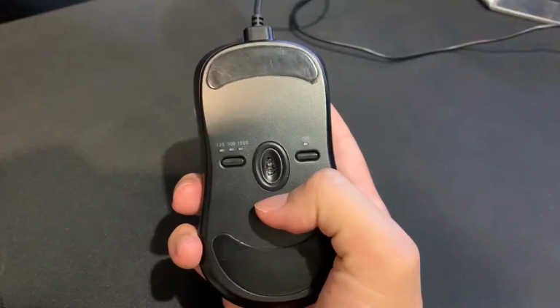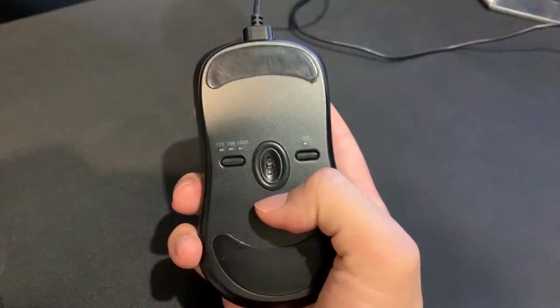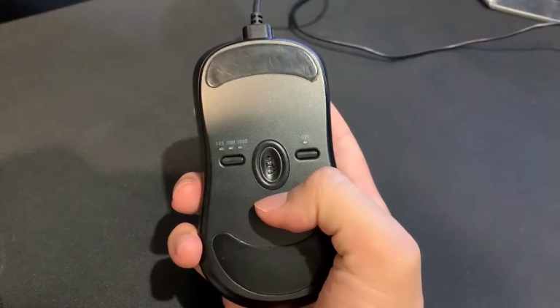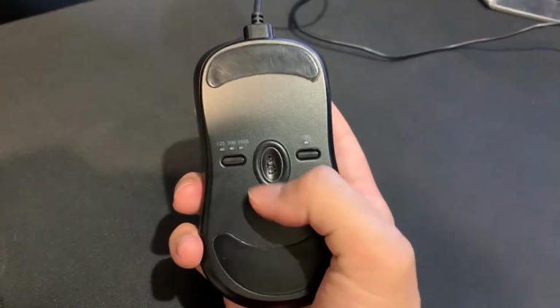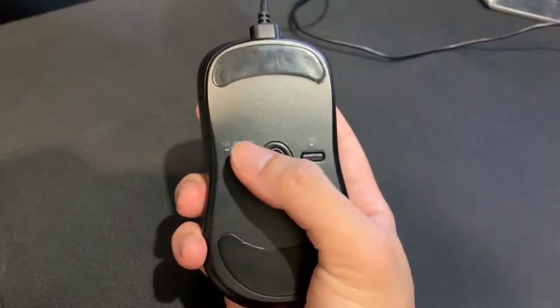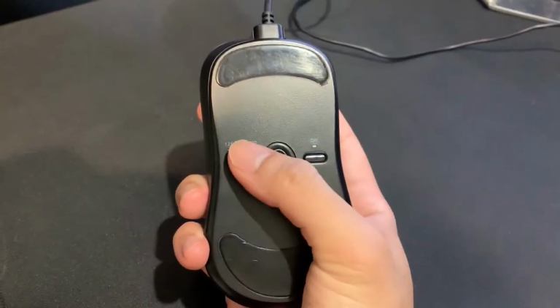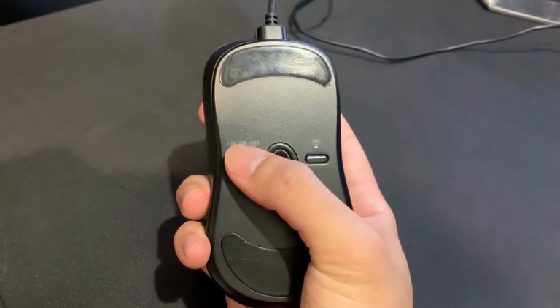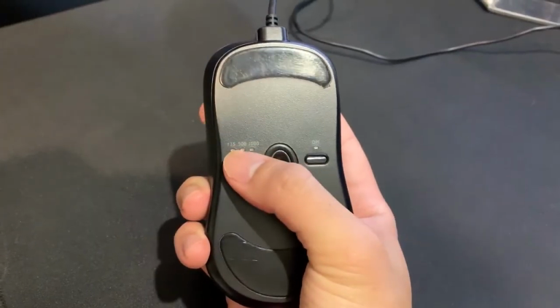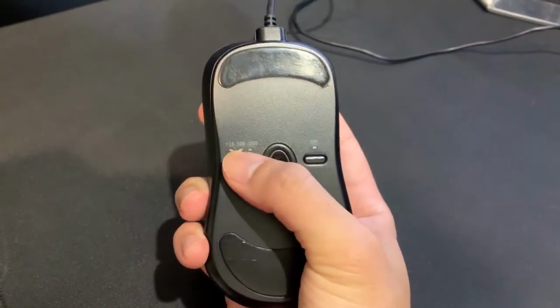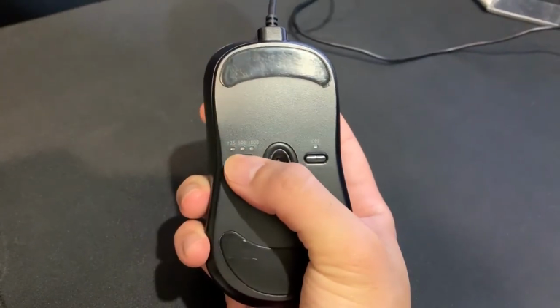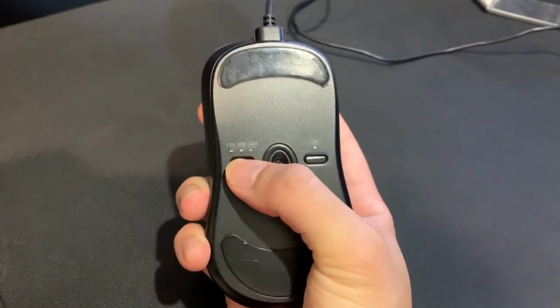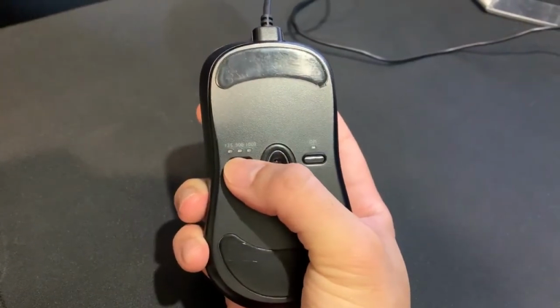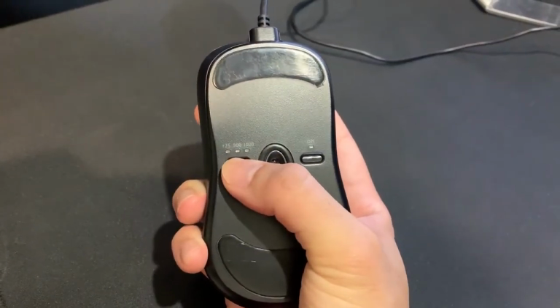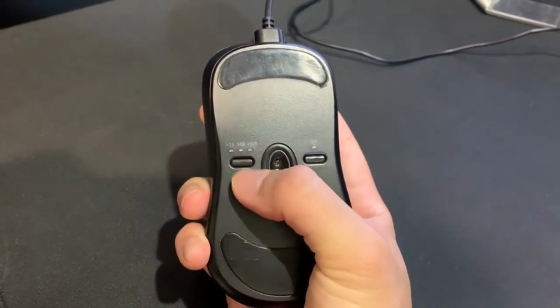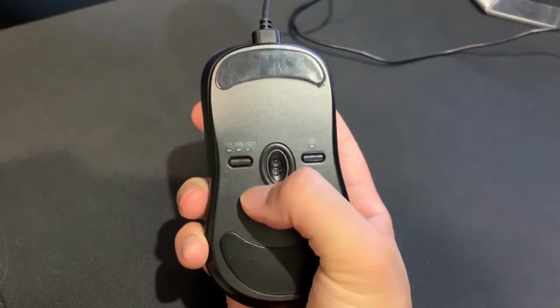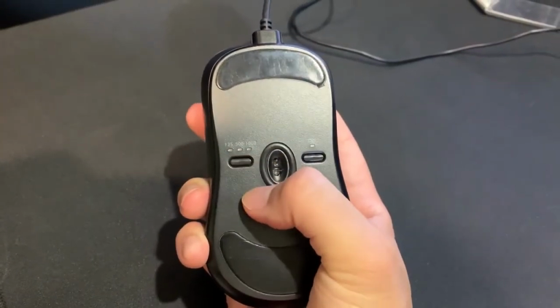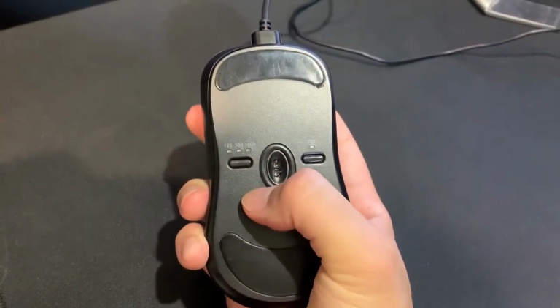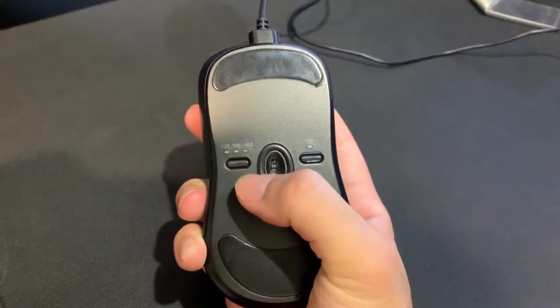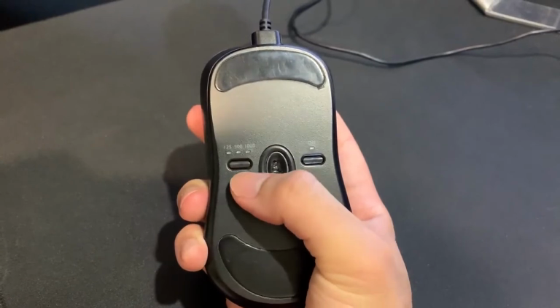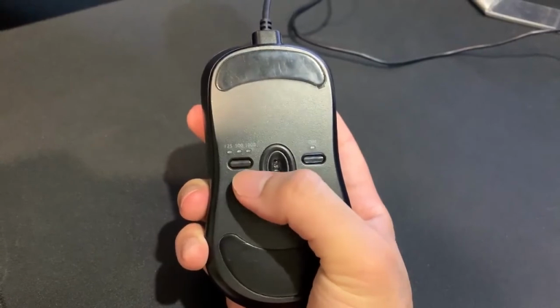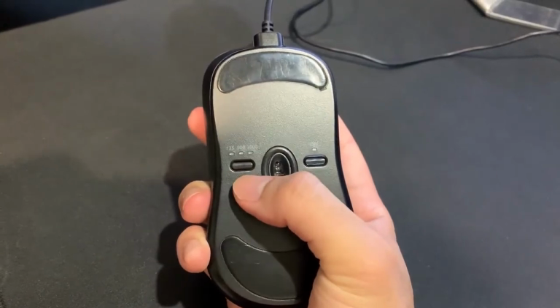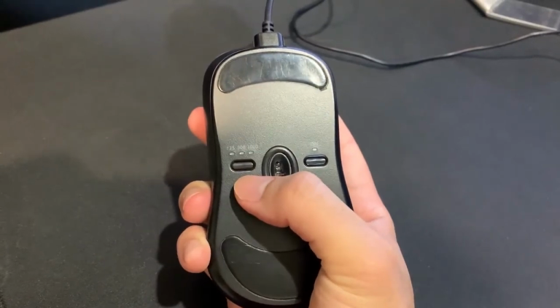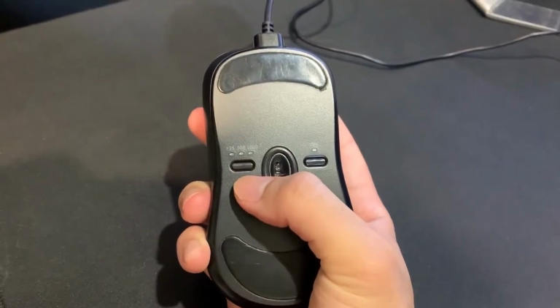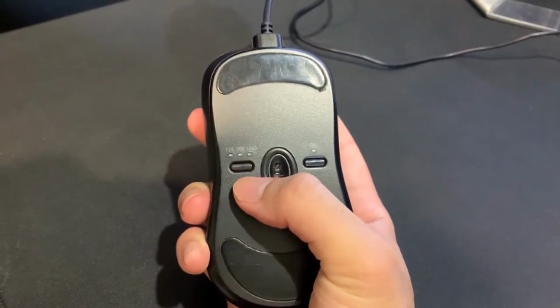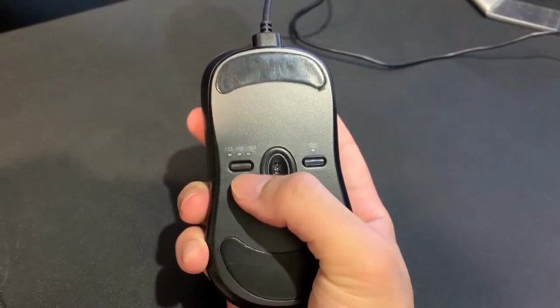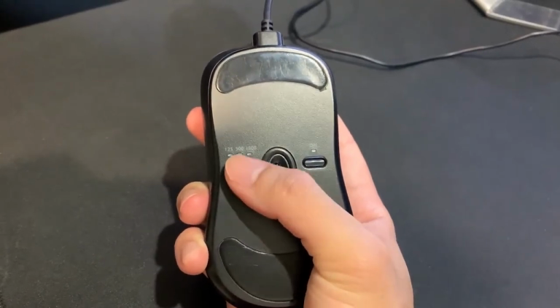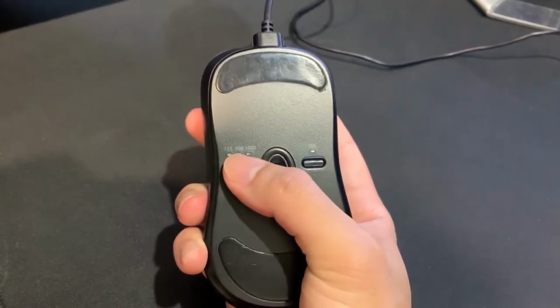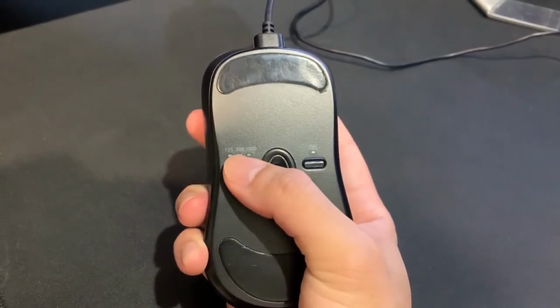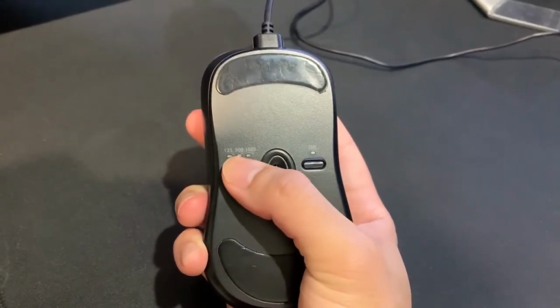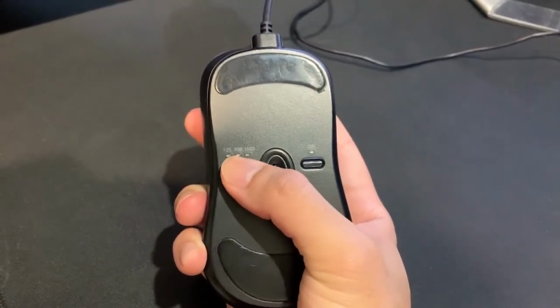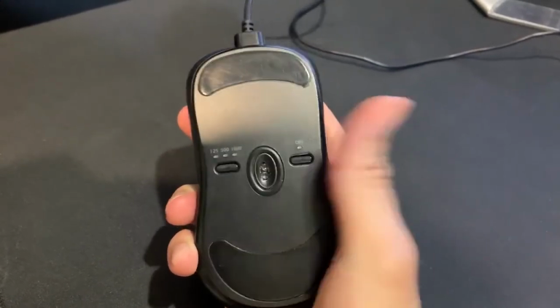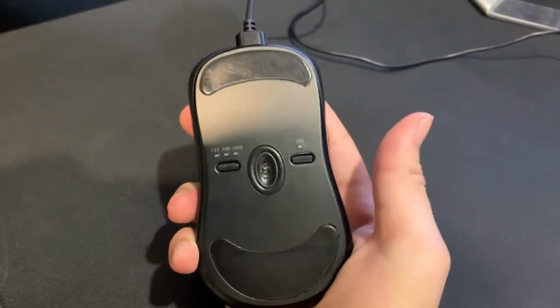On the bottom of the mouse you get the polling rate settings and the DPI sensitivity settings.